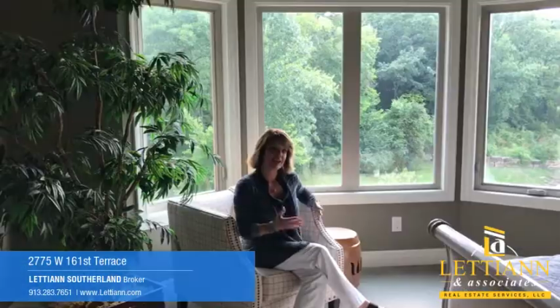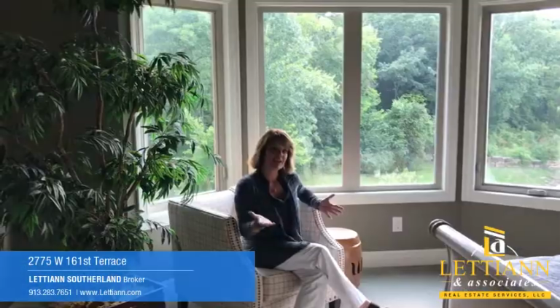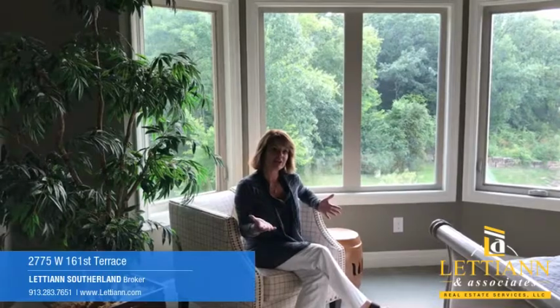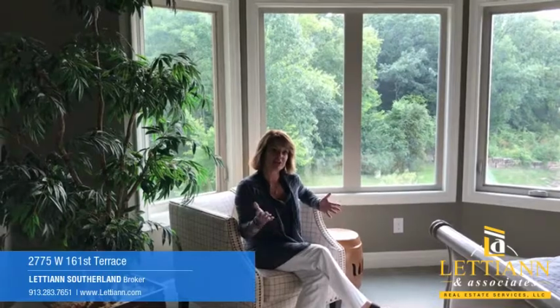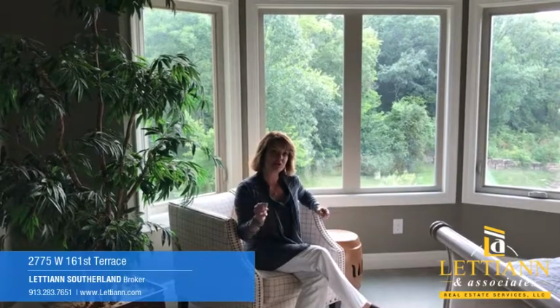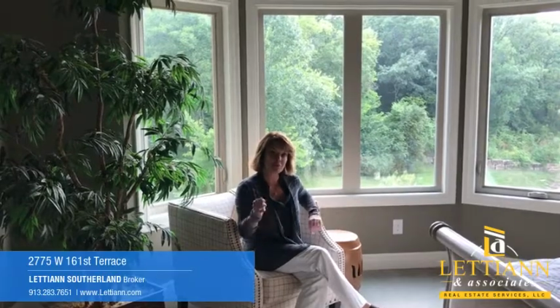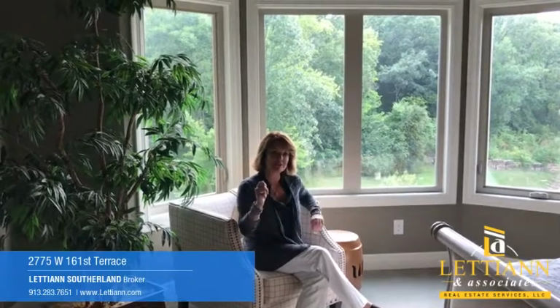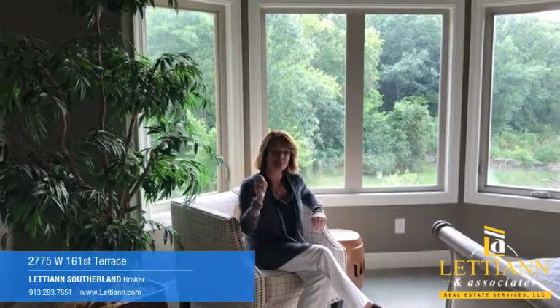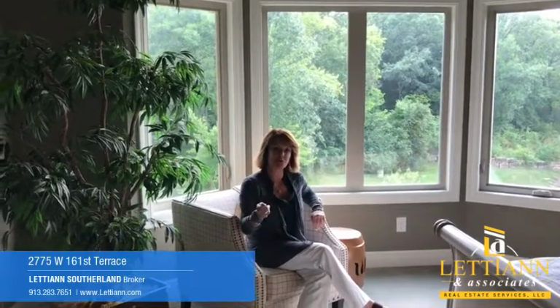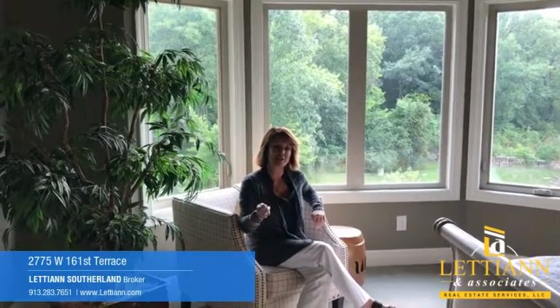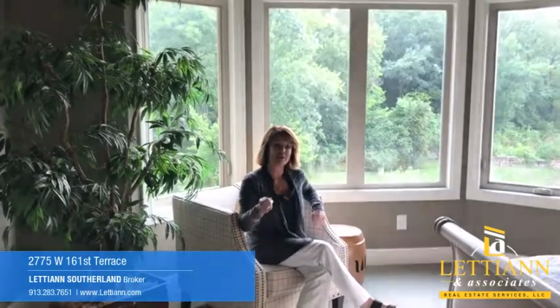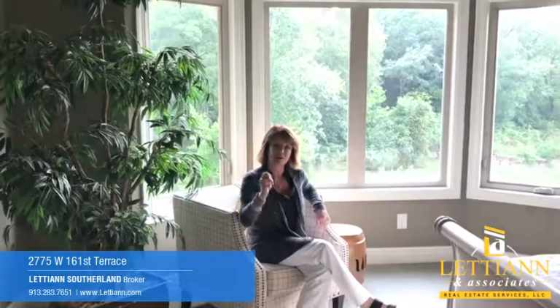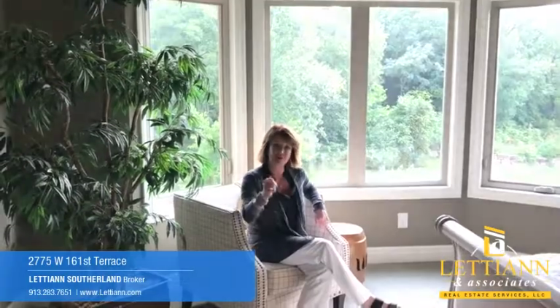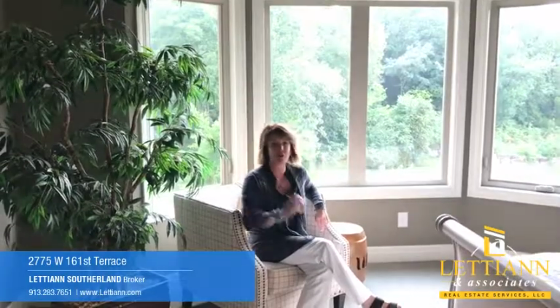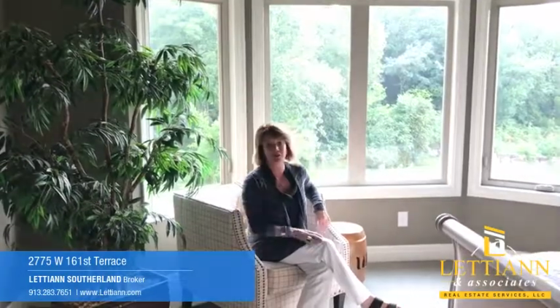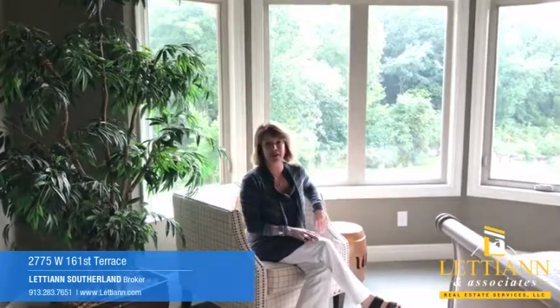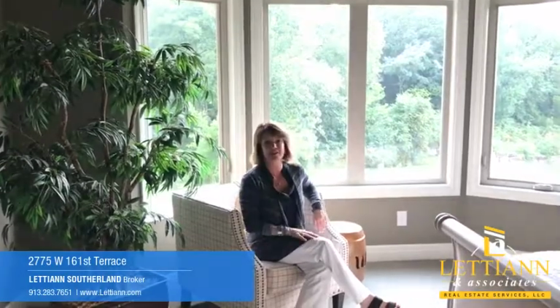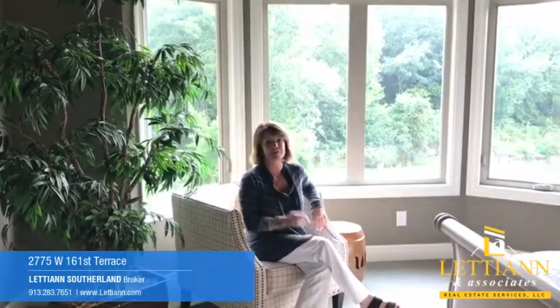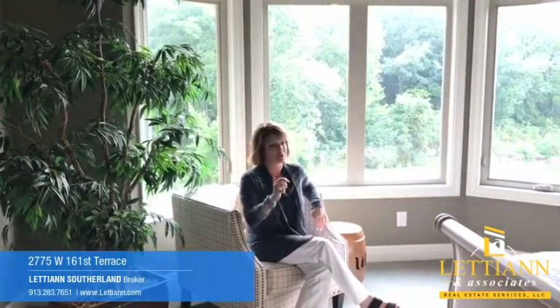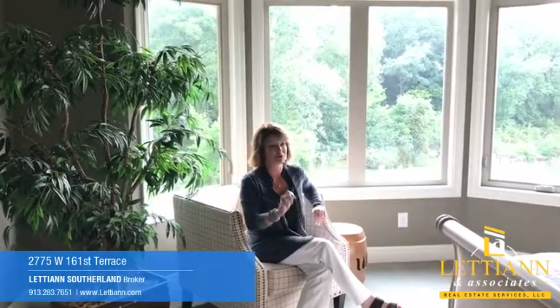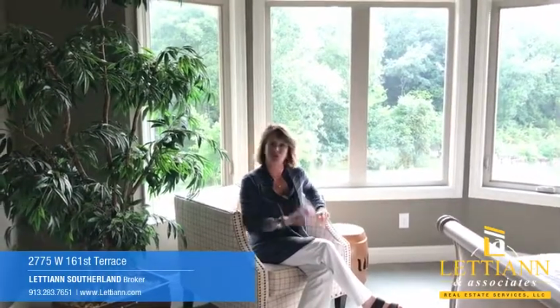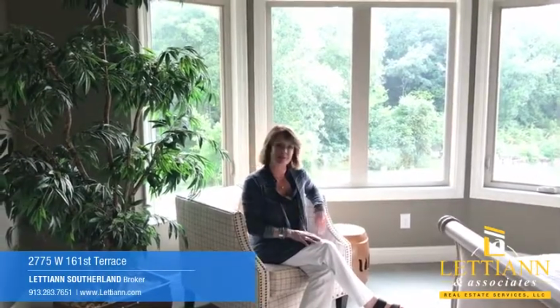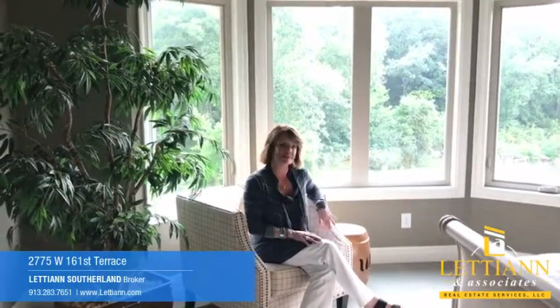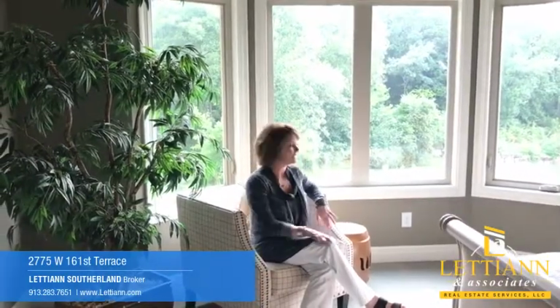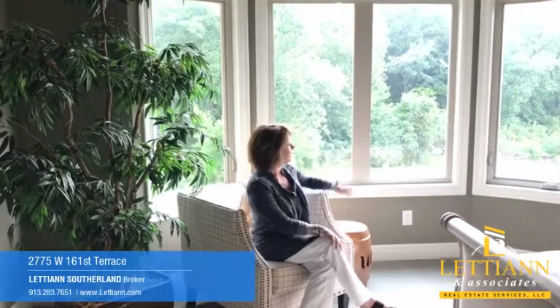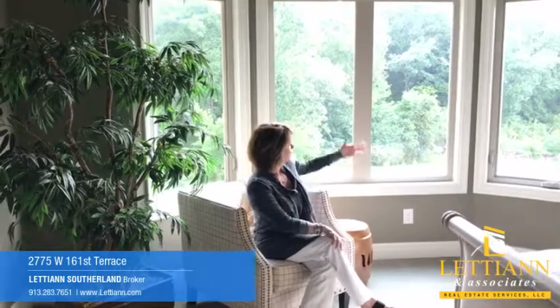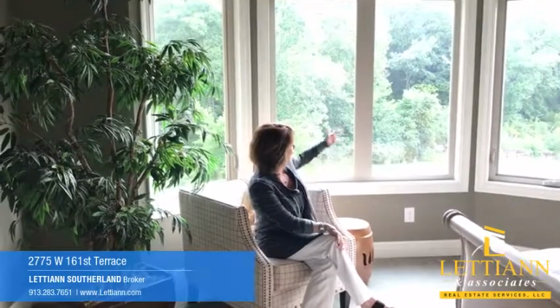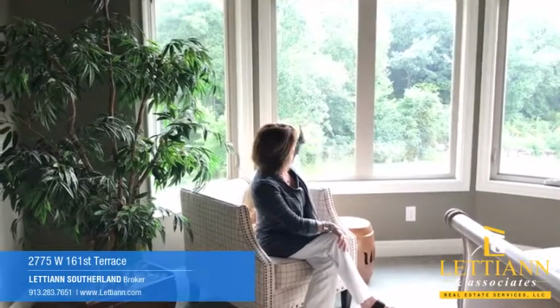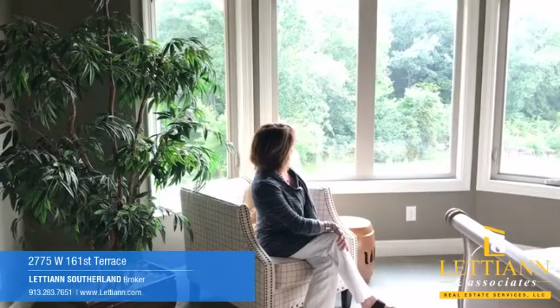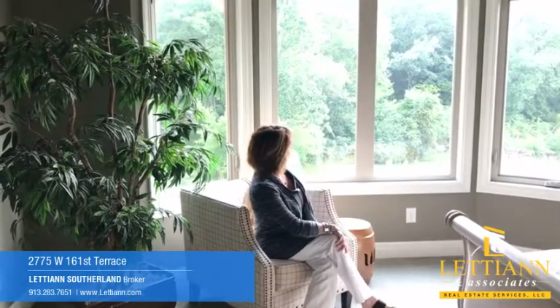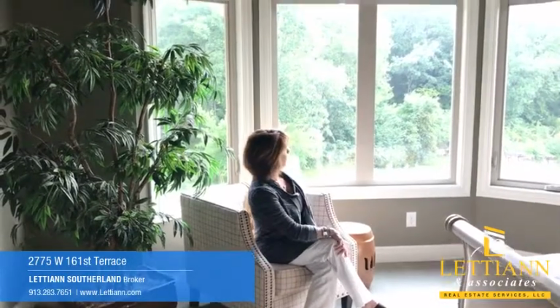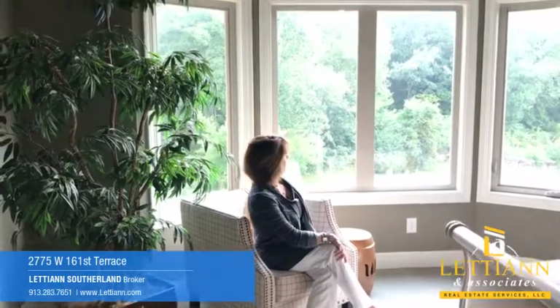Check out this view from the master suite. You'll never know you're in Kansas. Check out the green space.